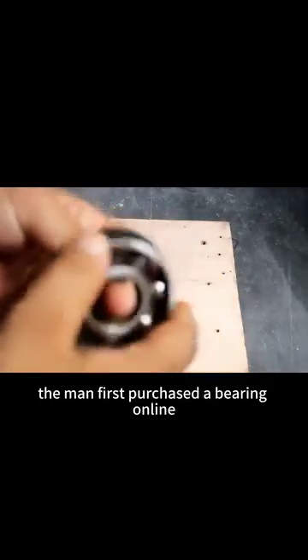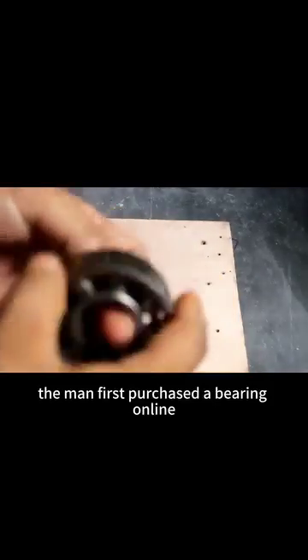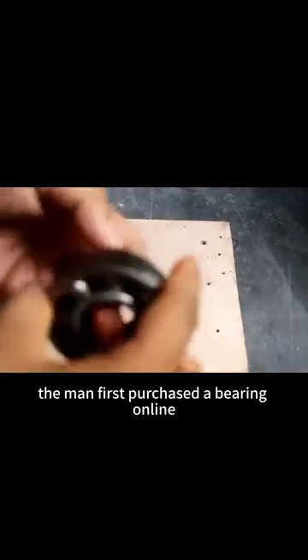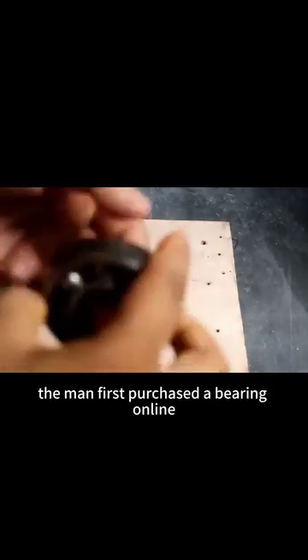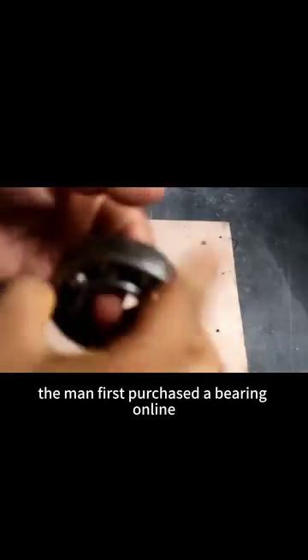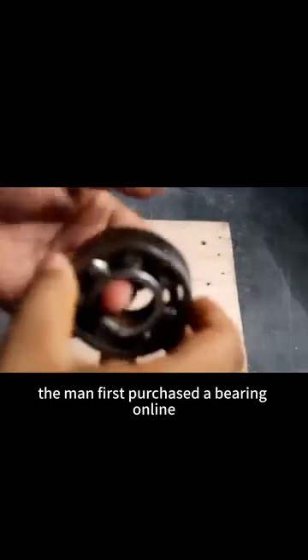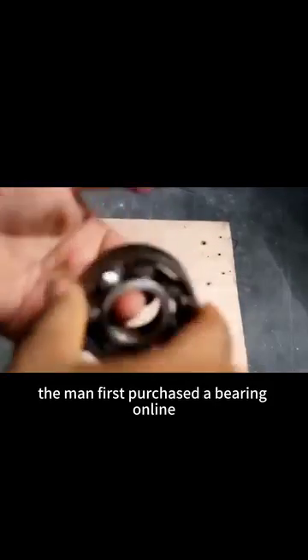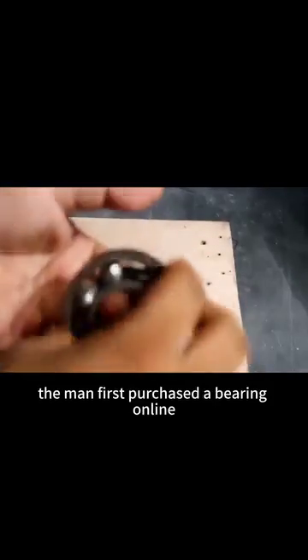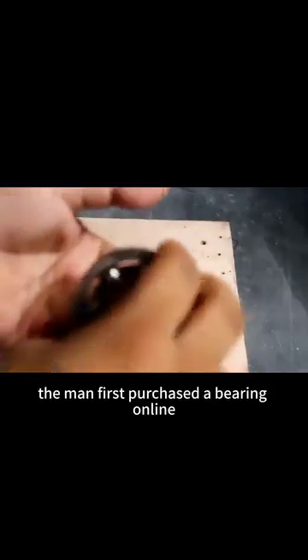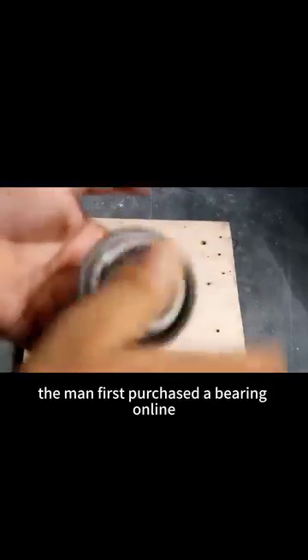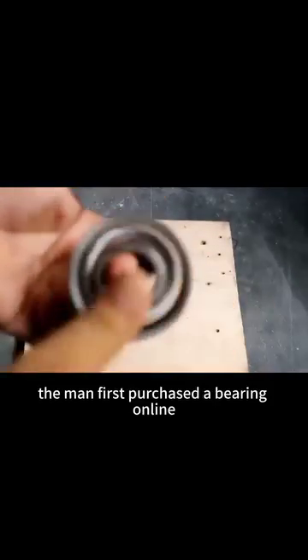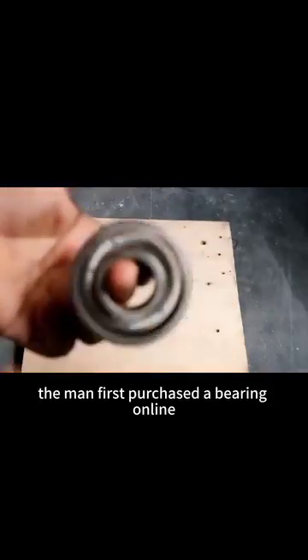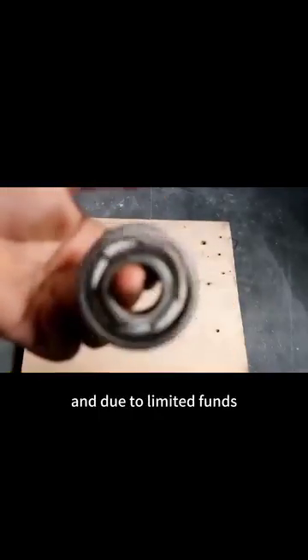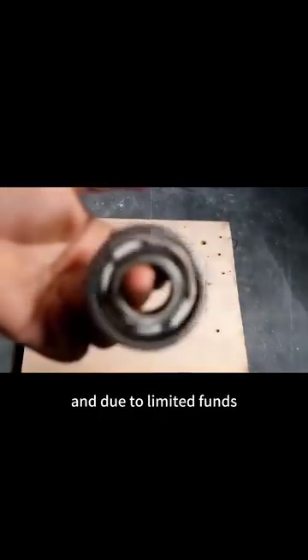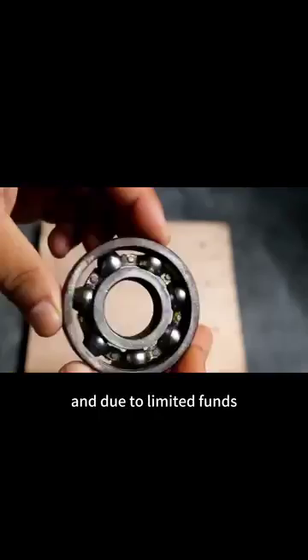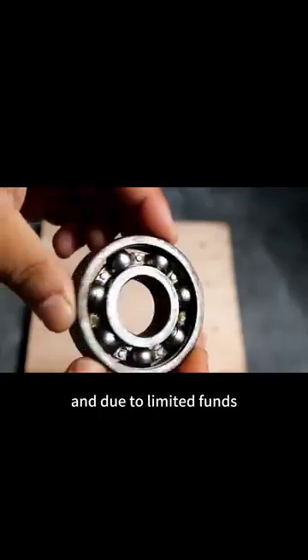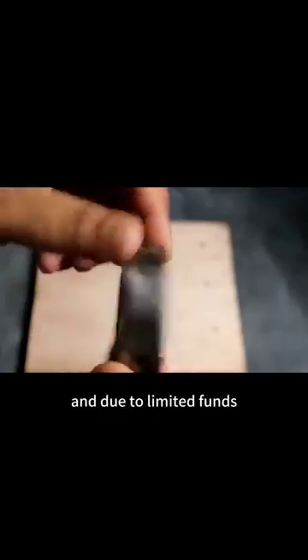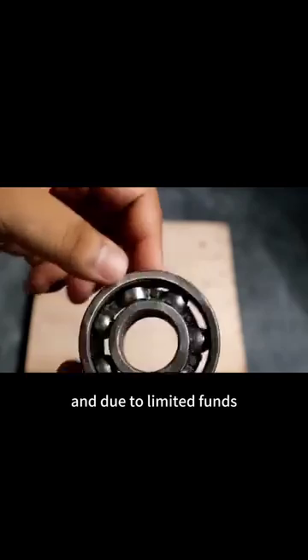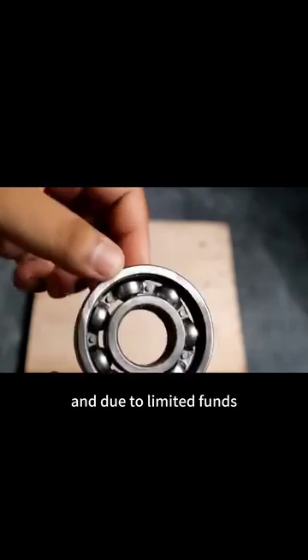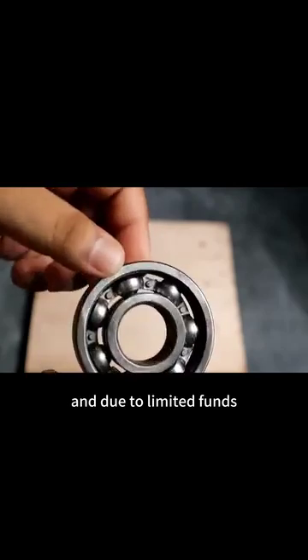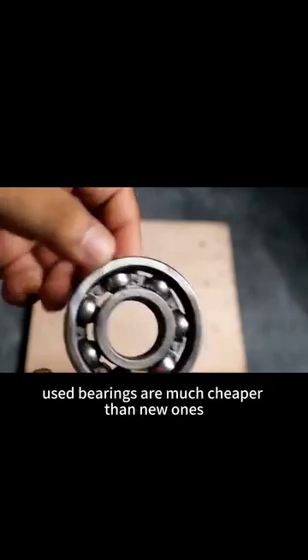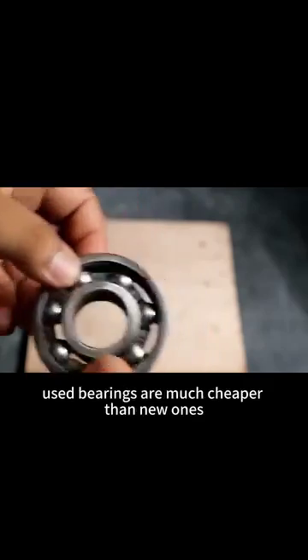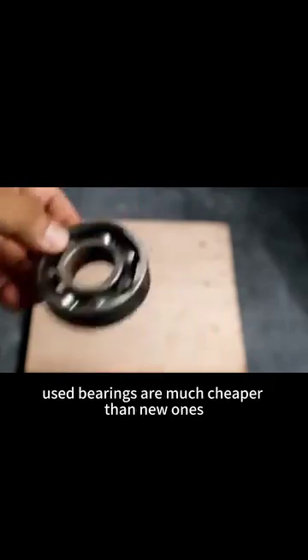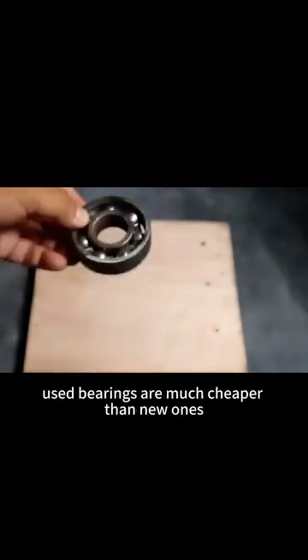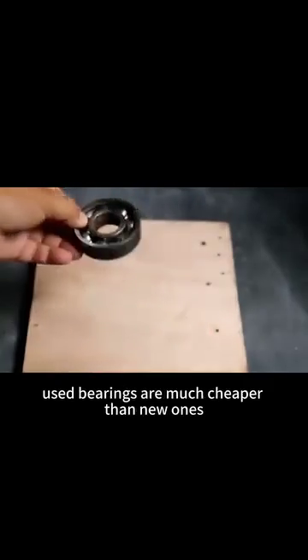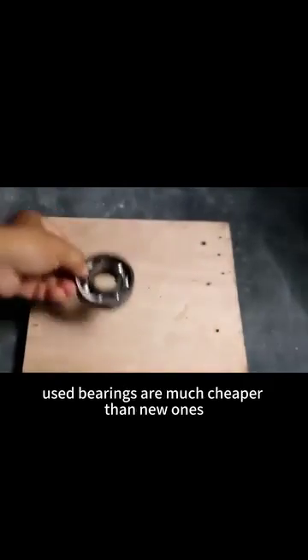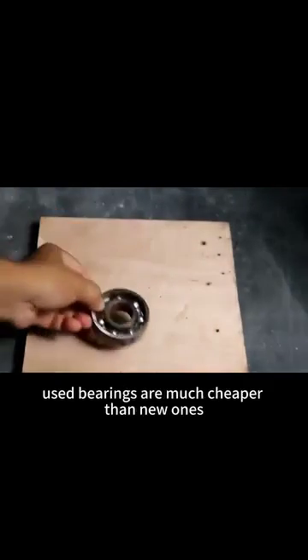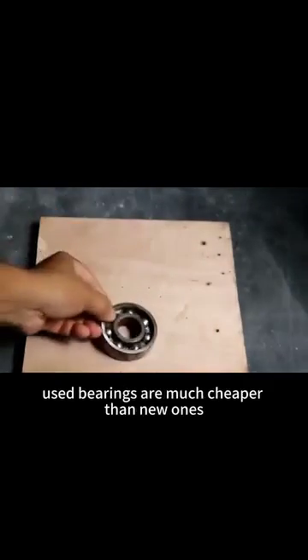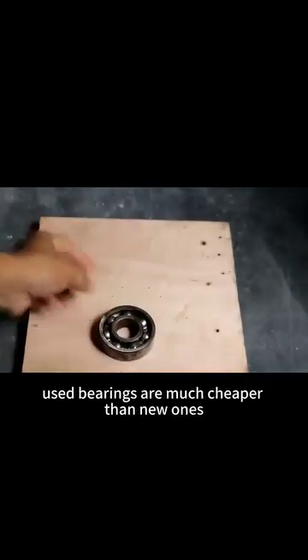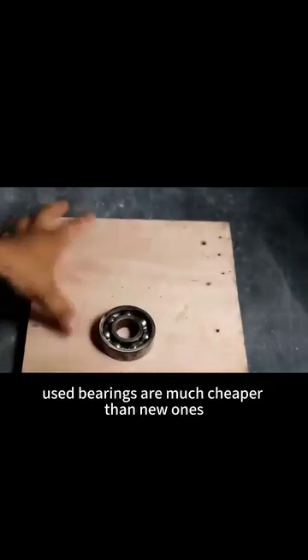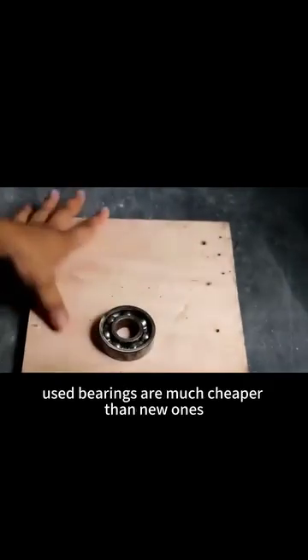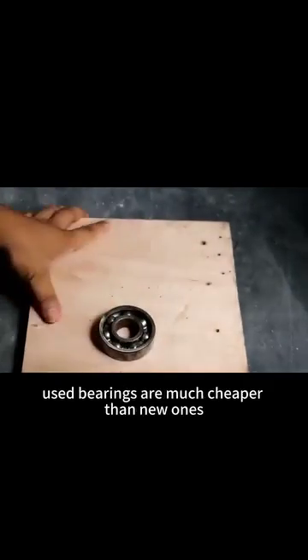The man first purchased a bearing online, and due to limited funds, used bearings are much cheaper than new ones.